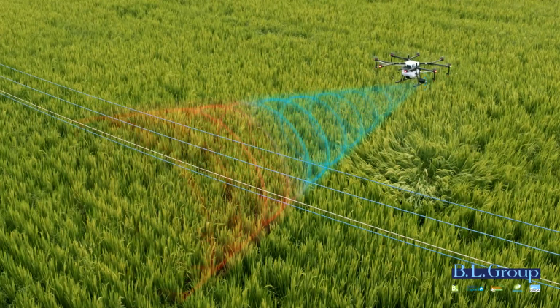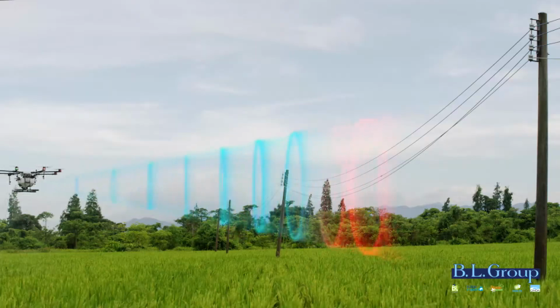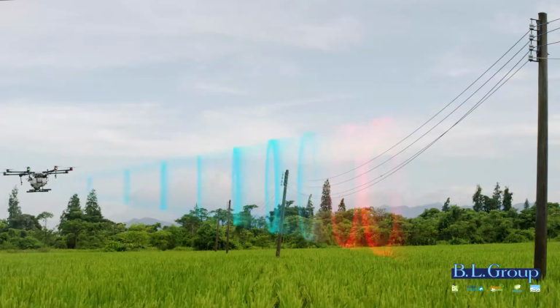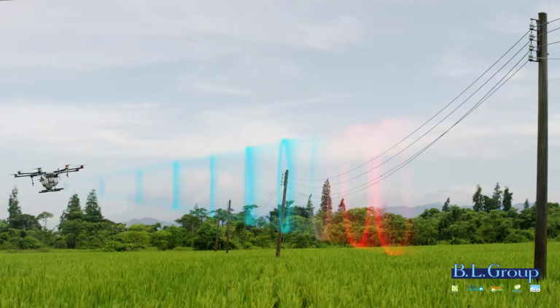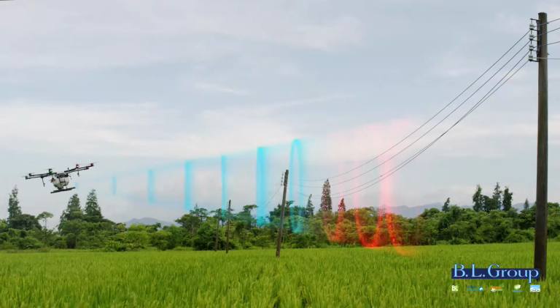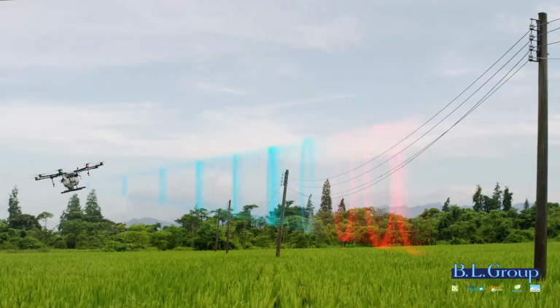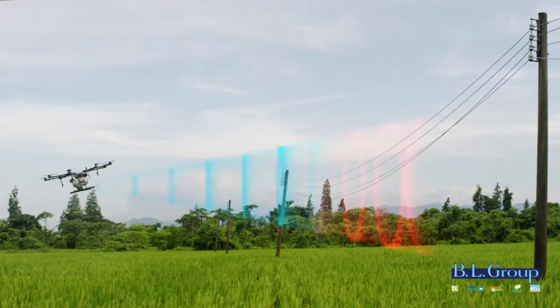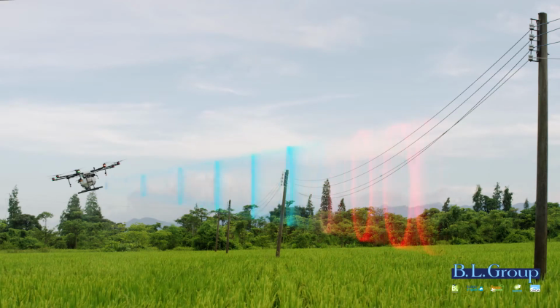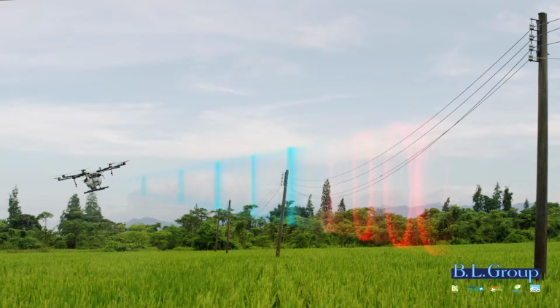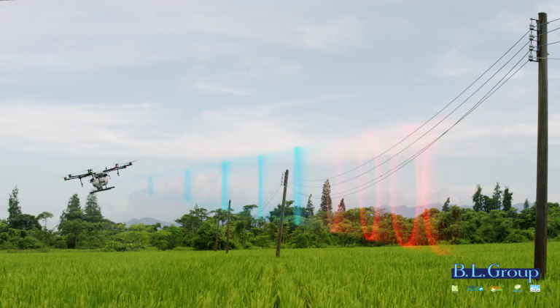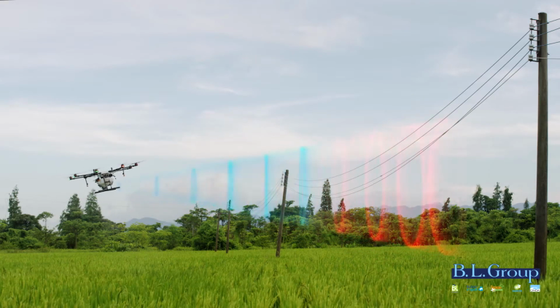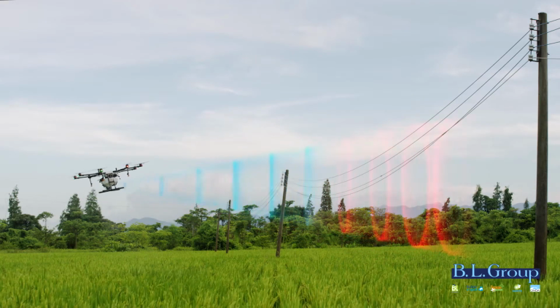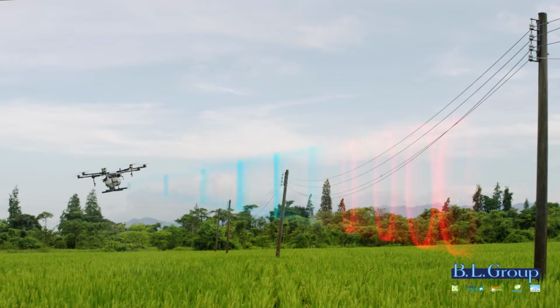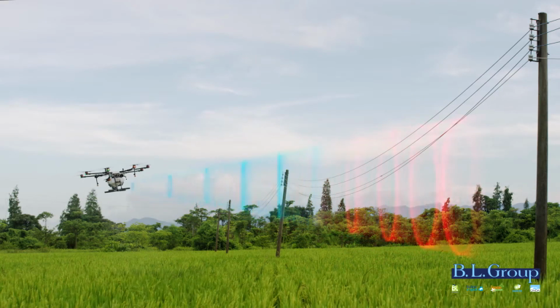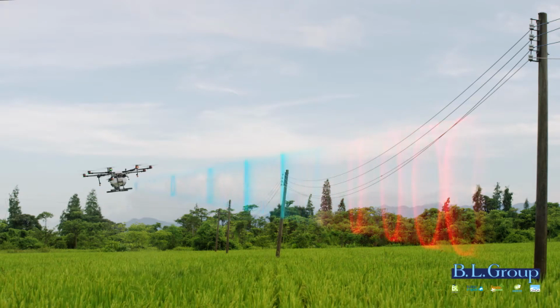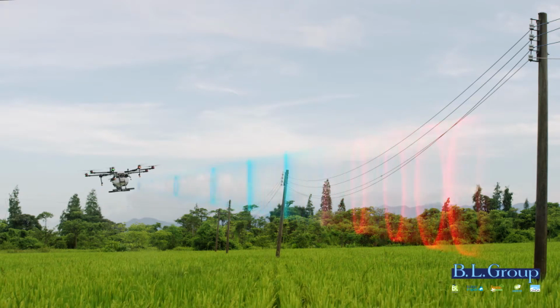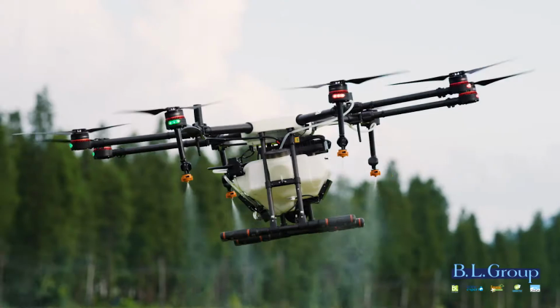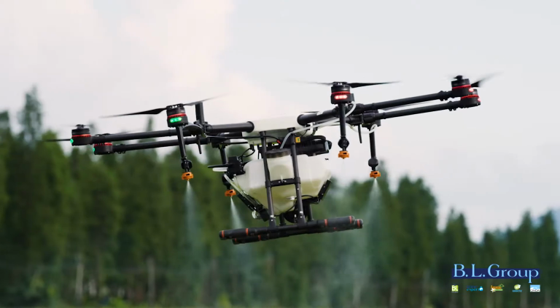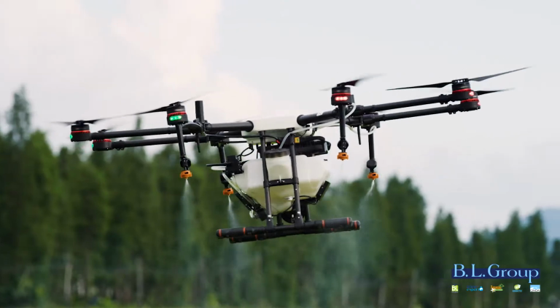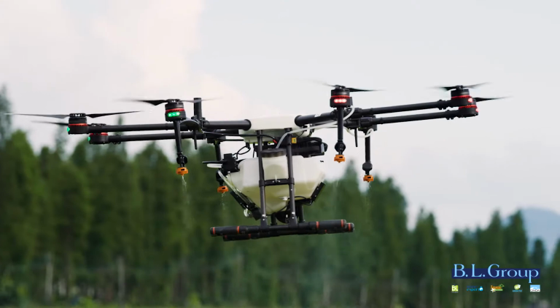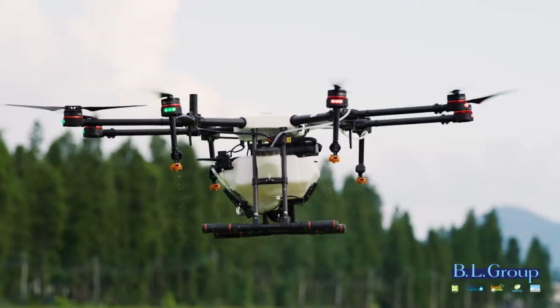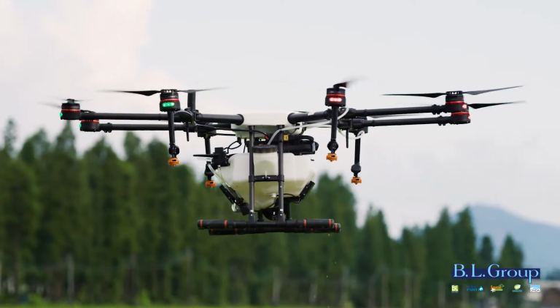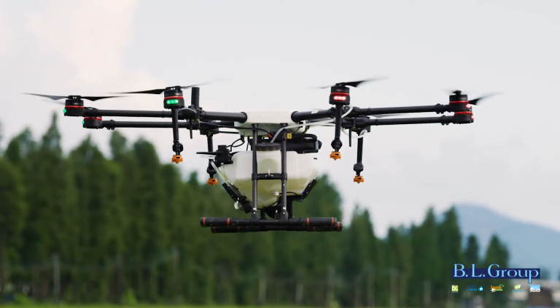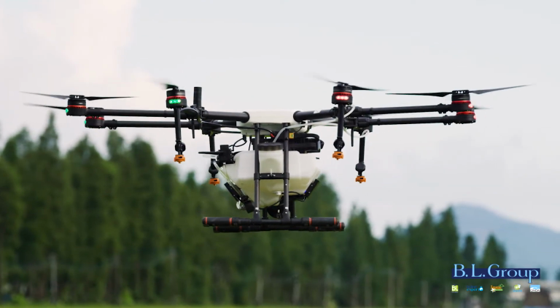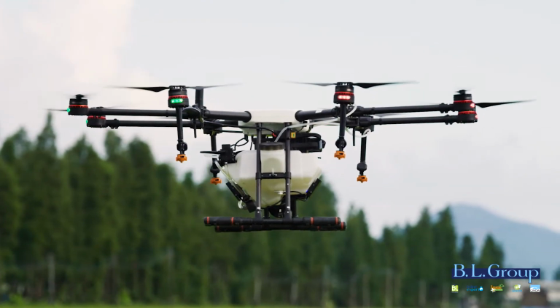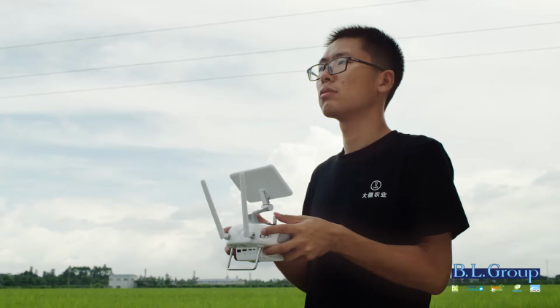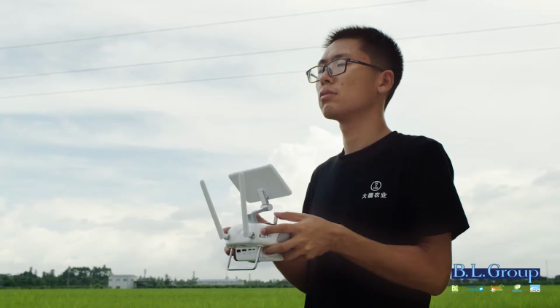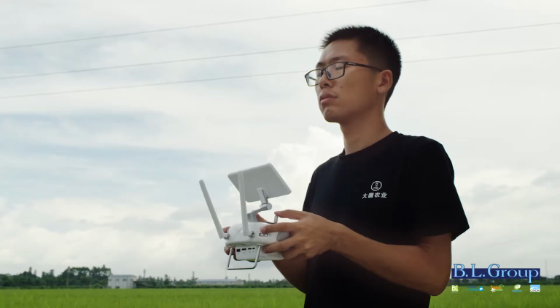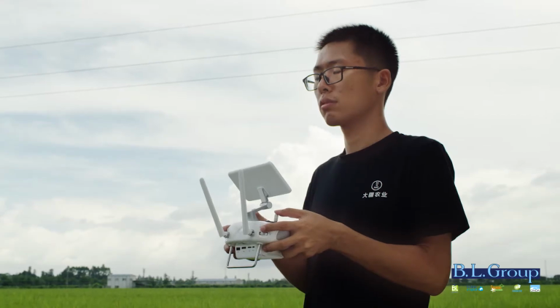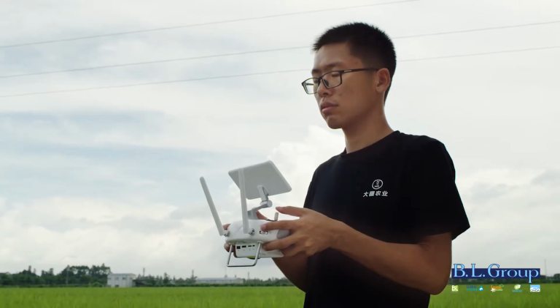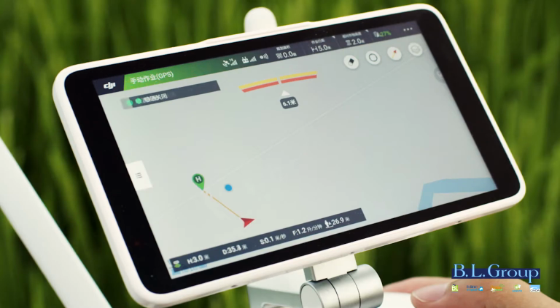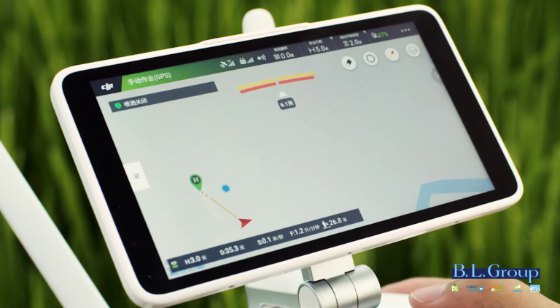If an obstacle is detected, the MG1S can automatically stop spraying, hover in place, and transmit a warning to the operator.